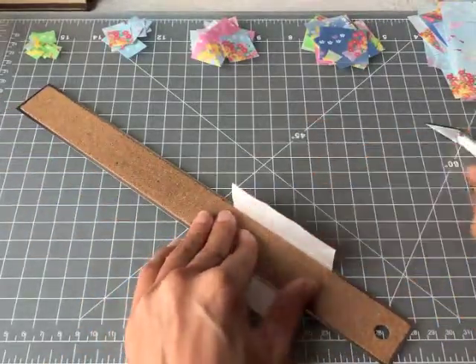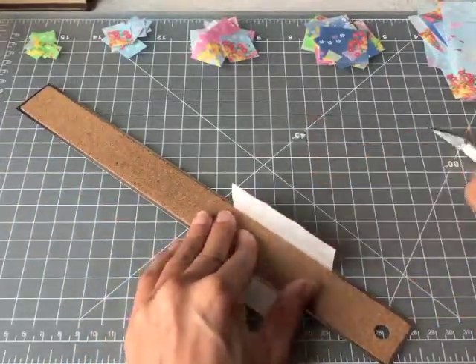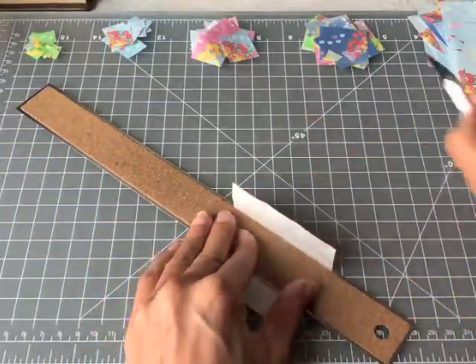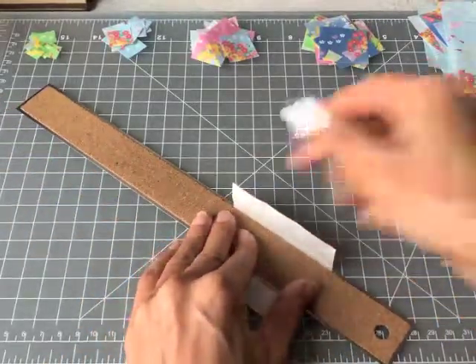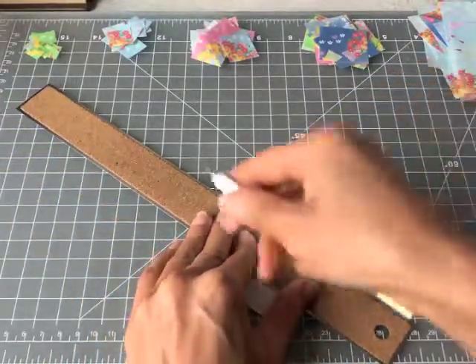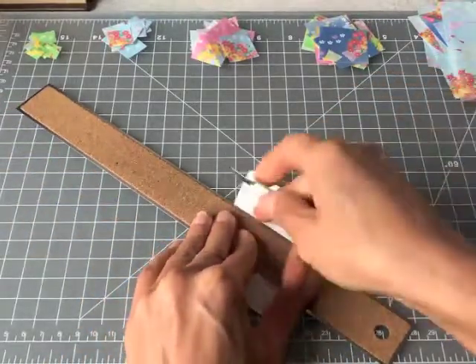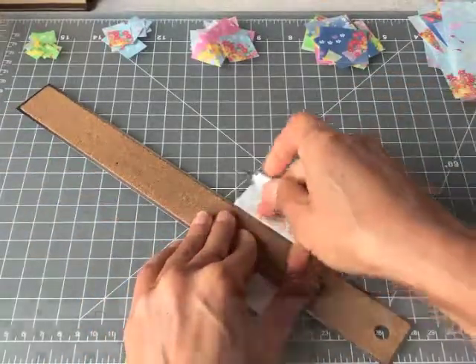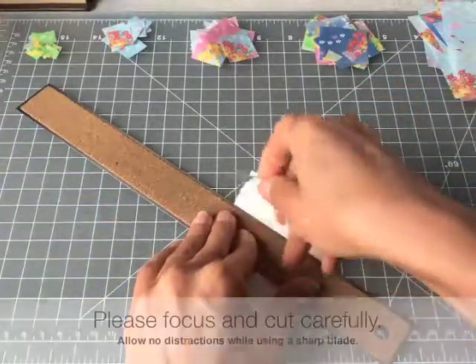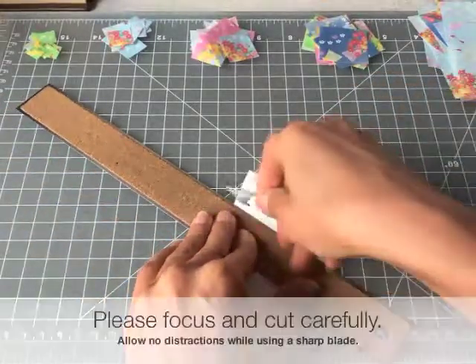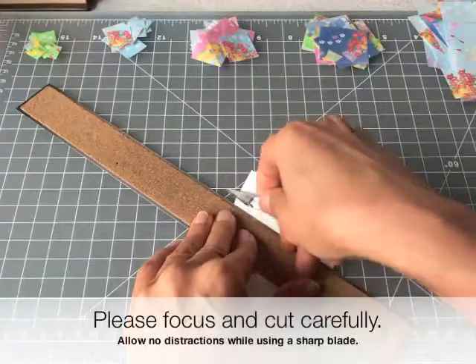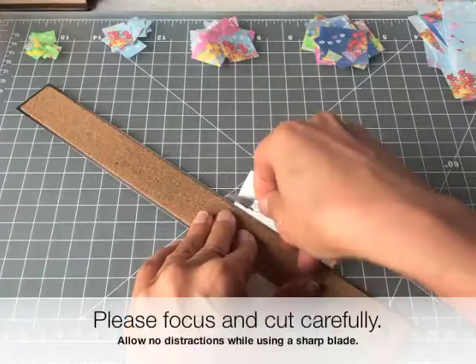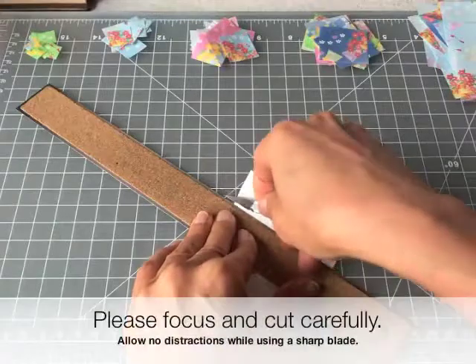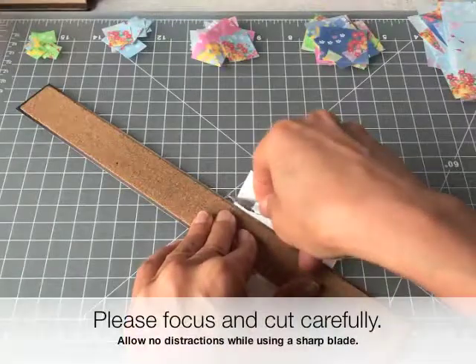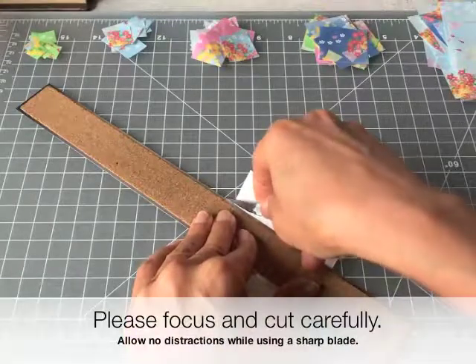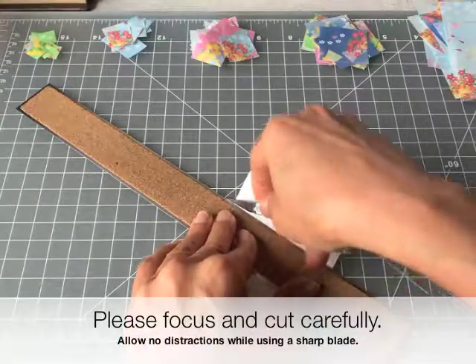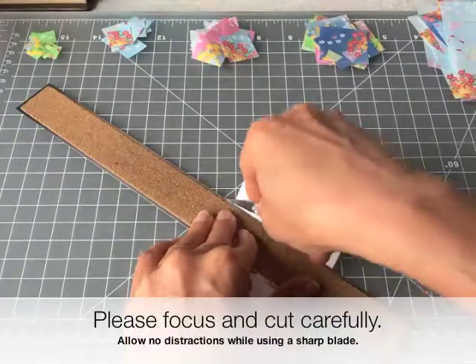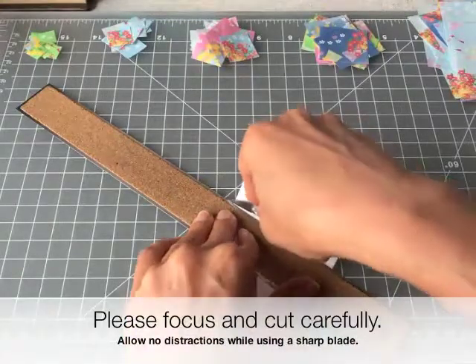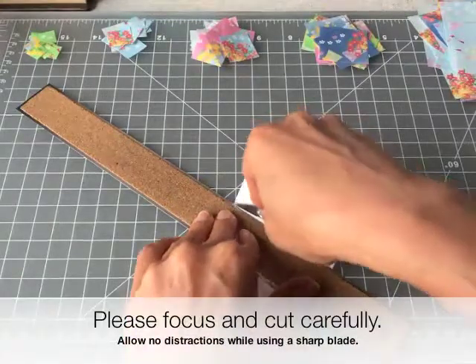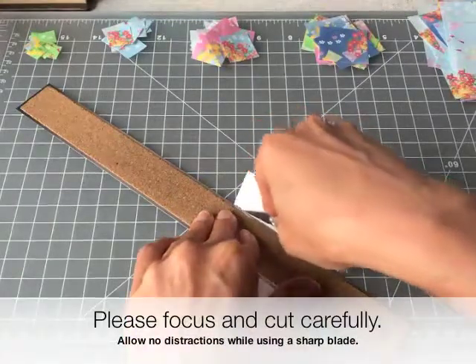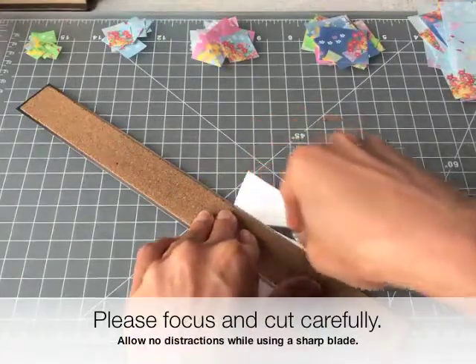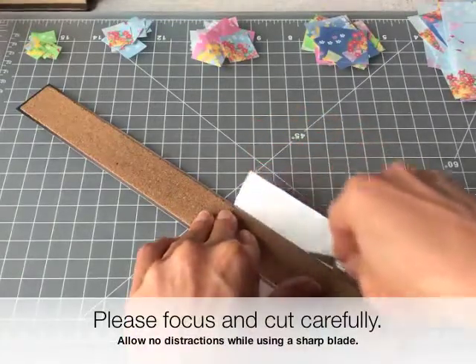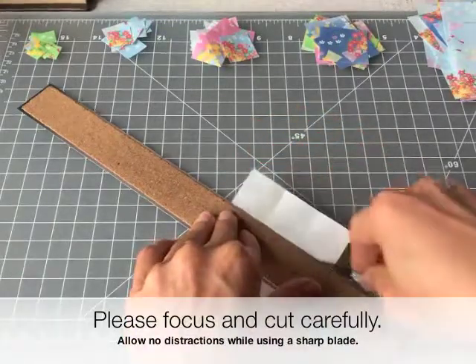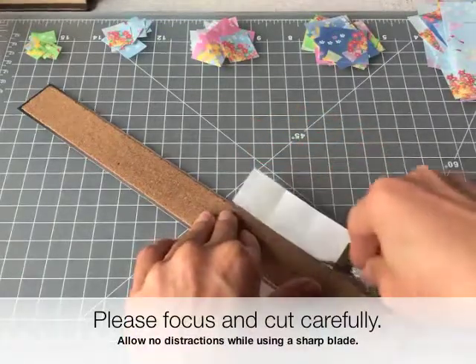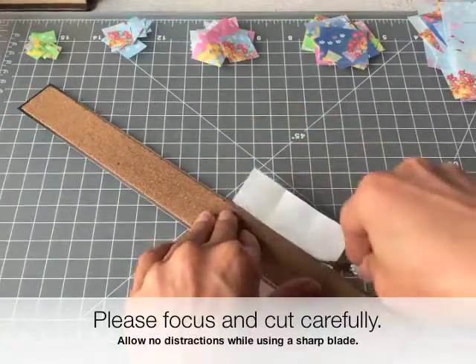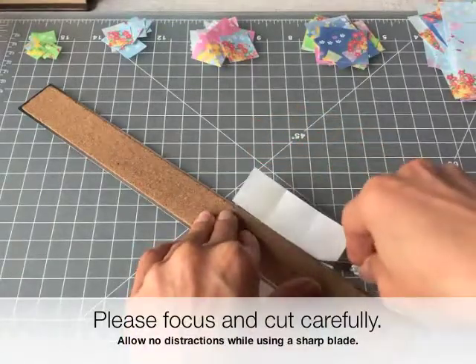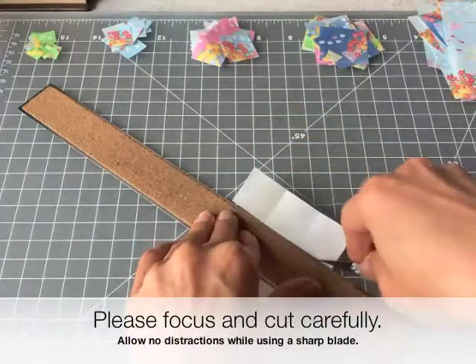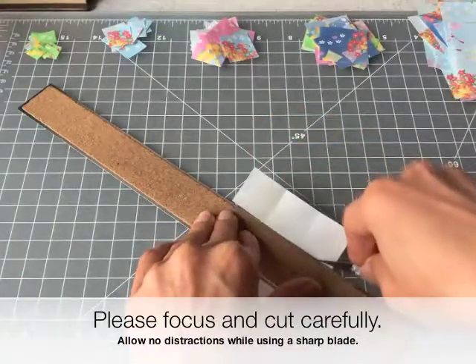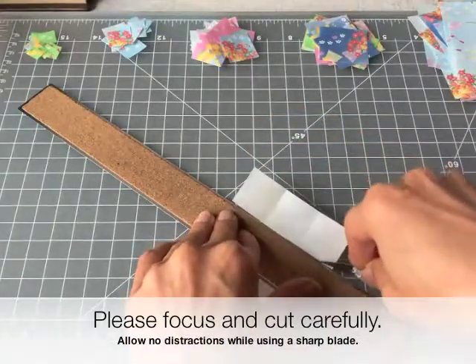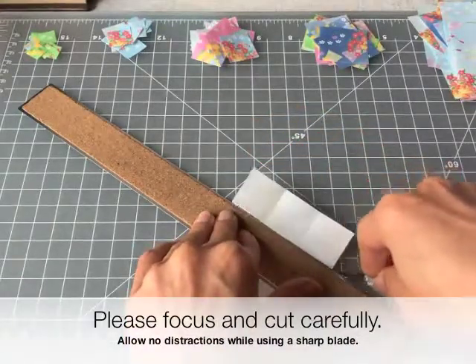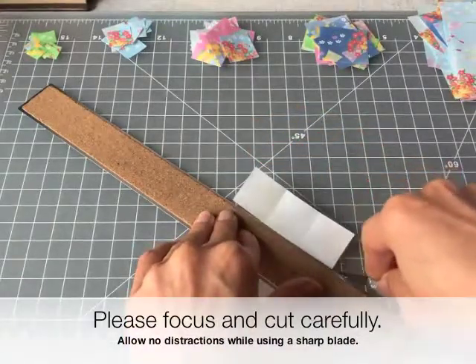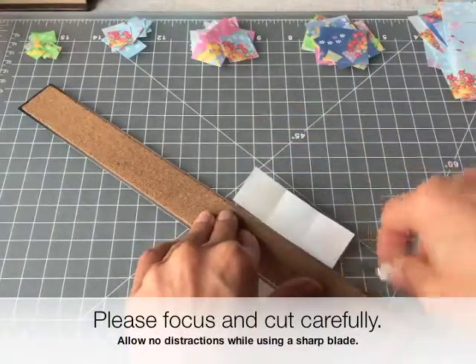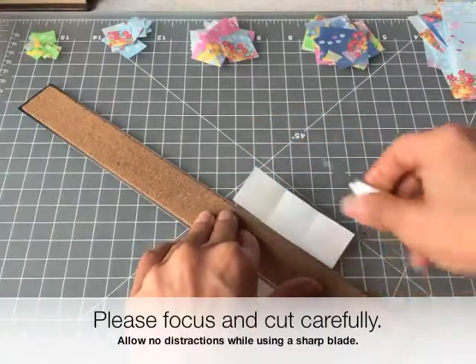If I take the one-inch square and fold it into quarters, I end up with the half-inch squares.